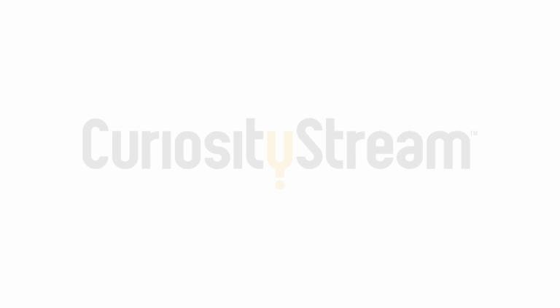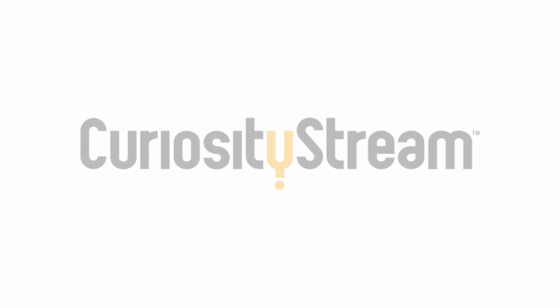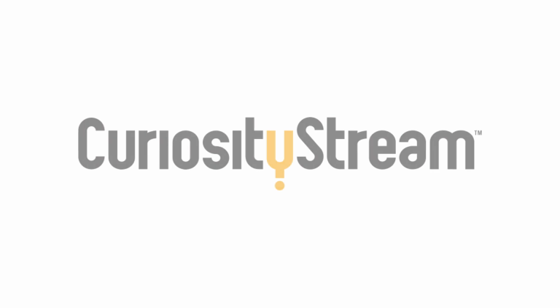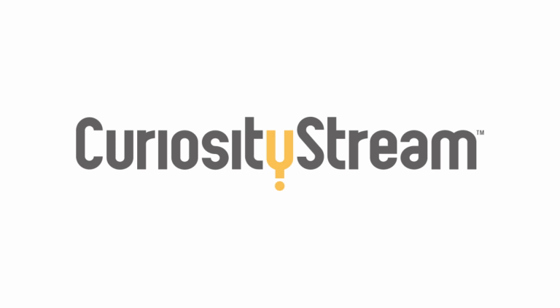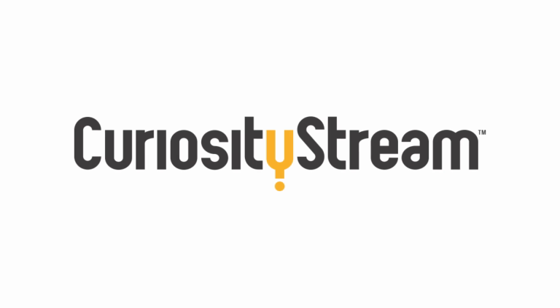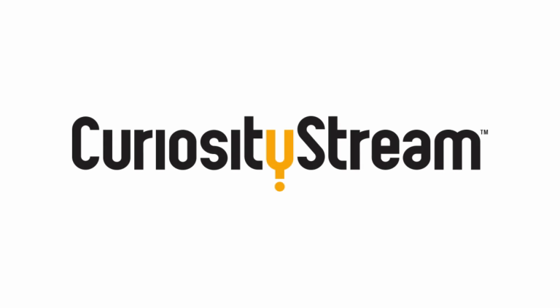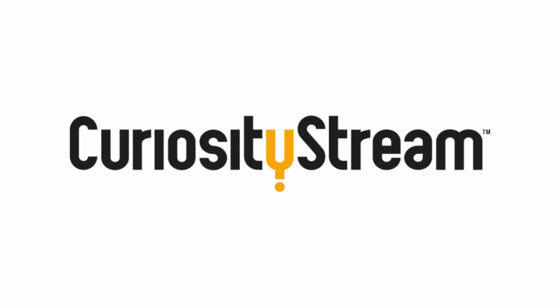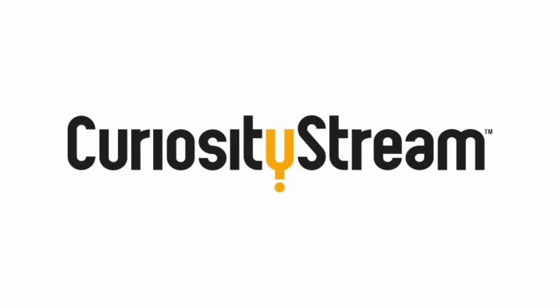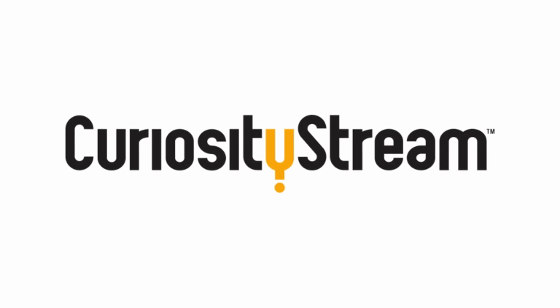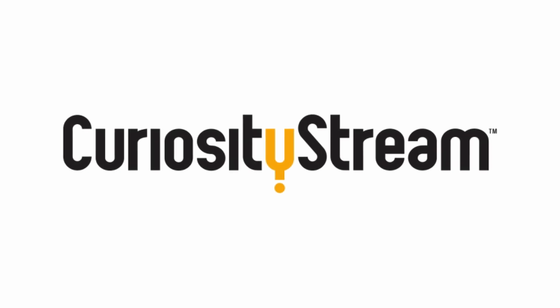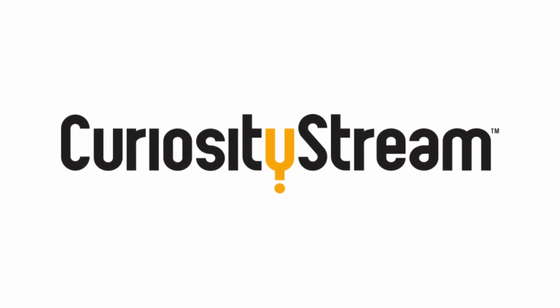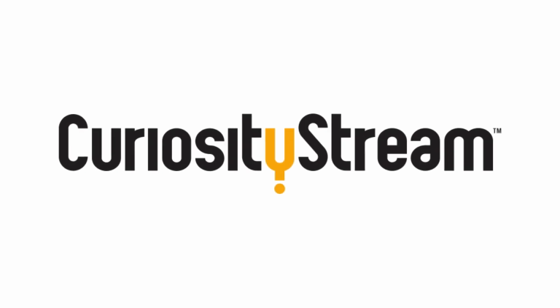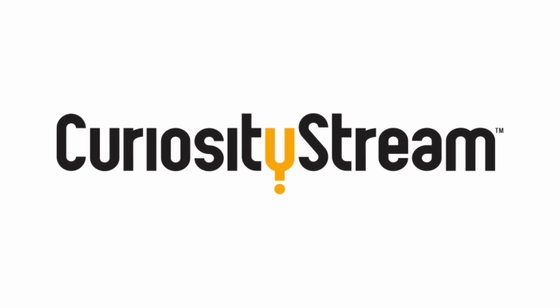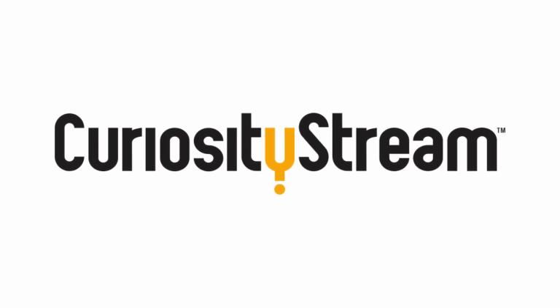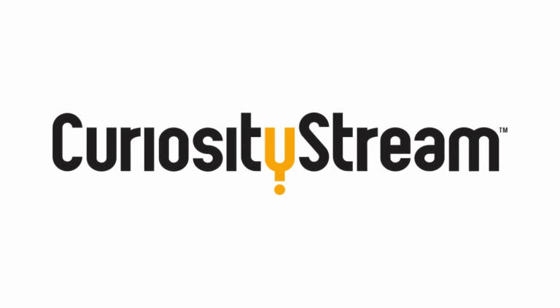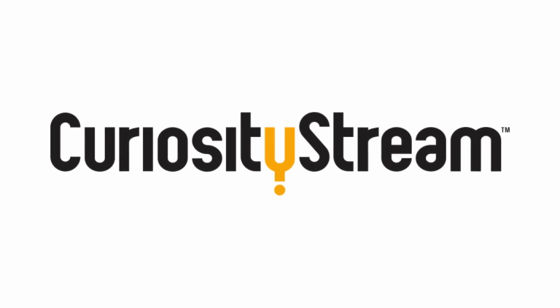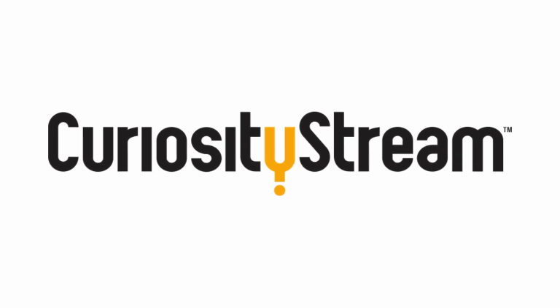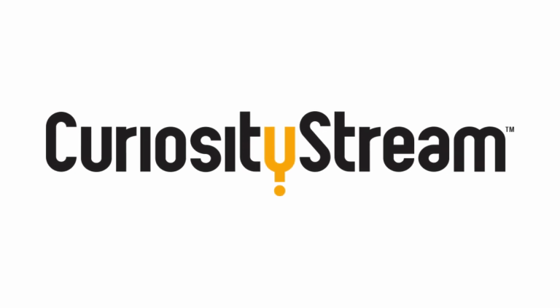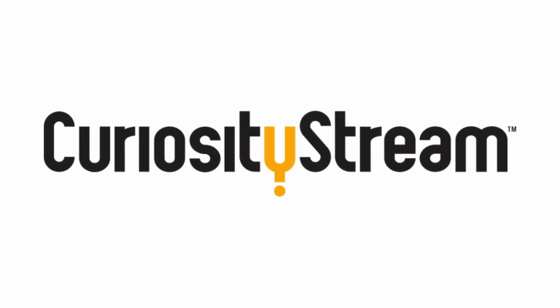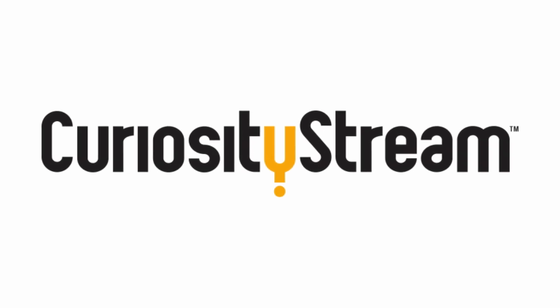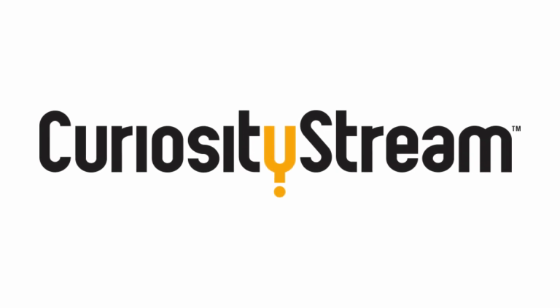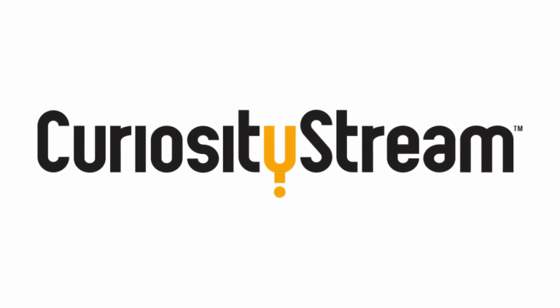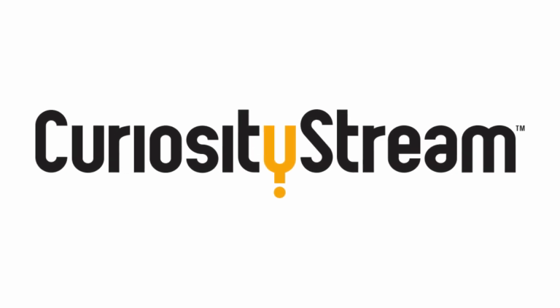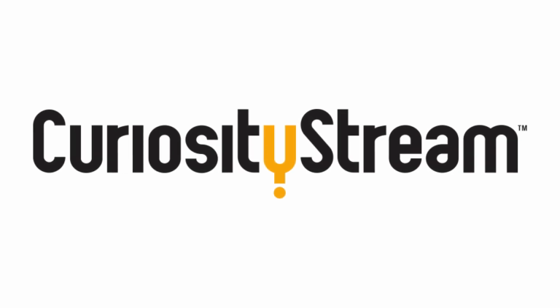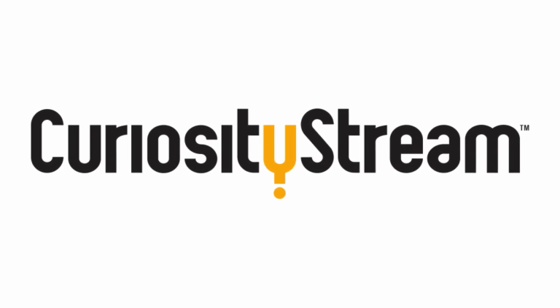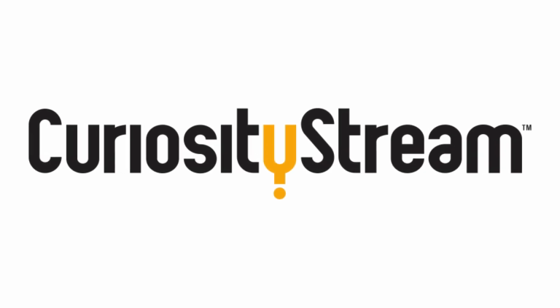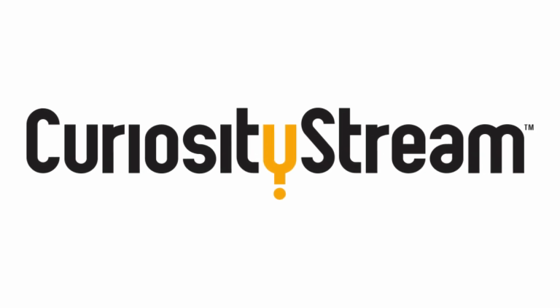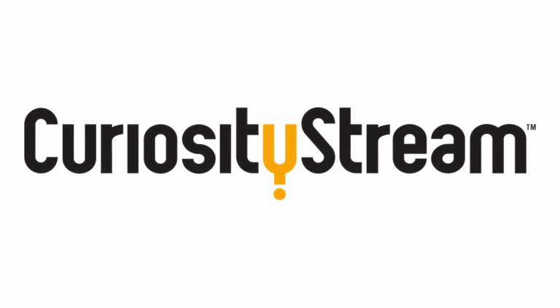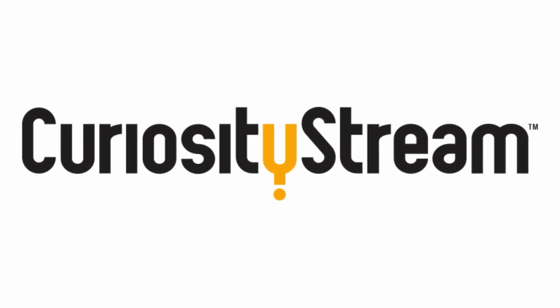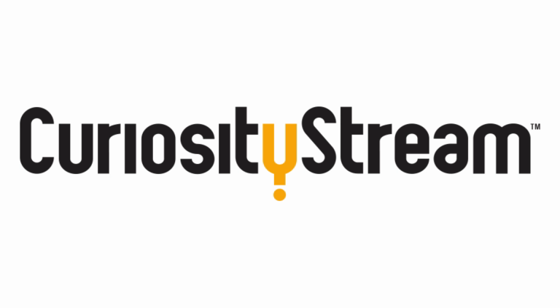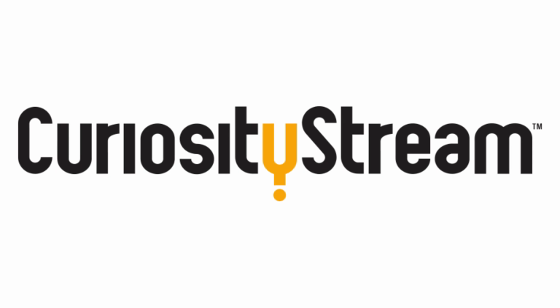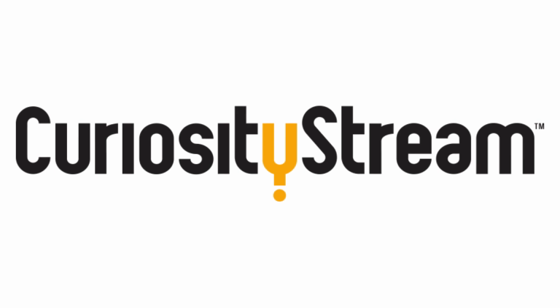This video is sponsored by CuriosityStream, home to over 2,500 documentaries and non-fiction titles for curious minds.